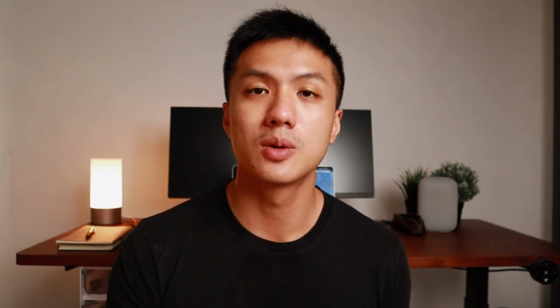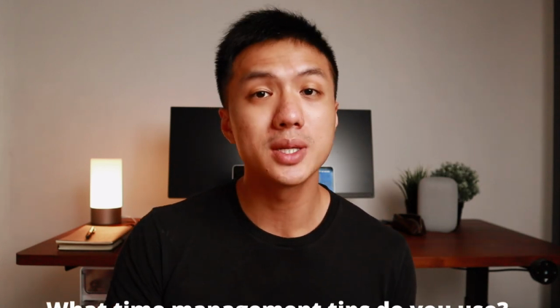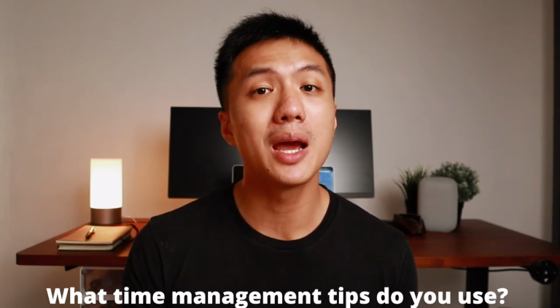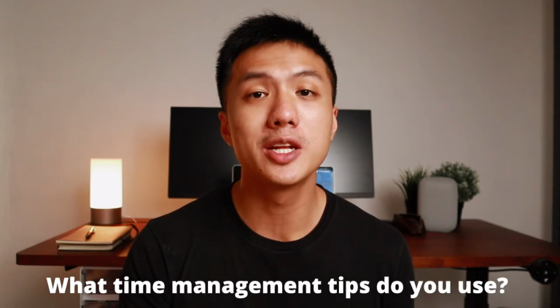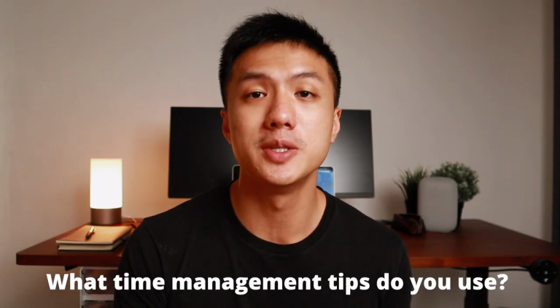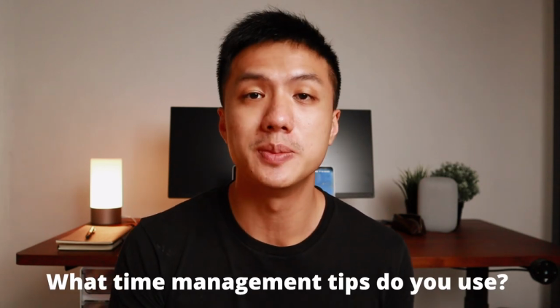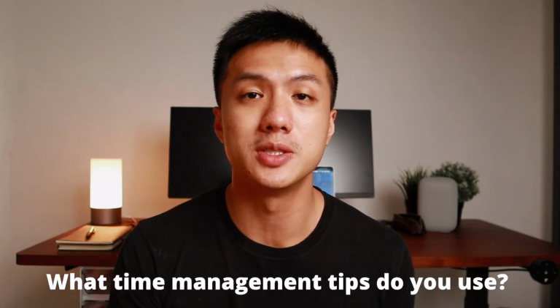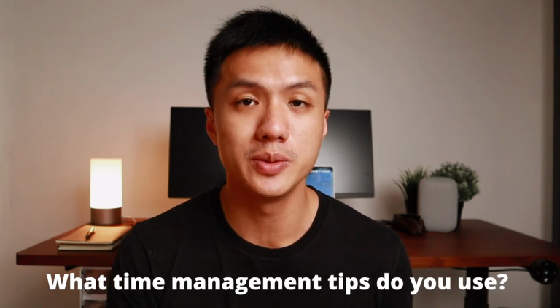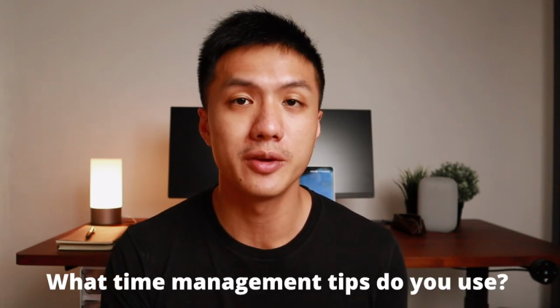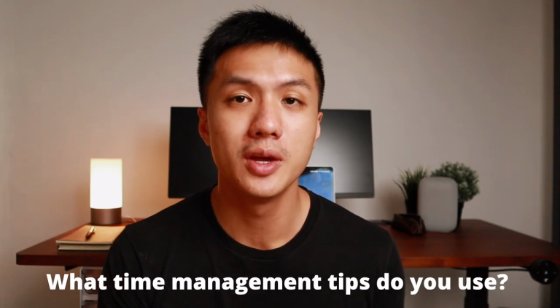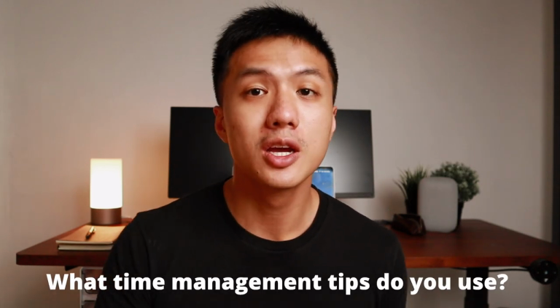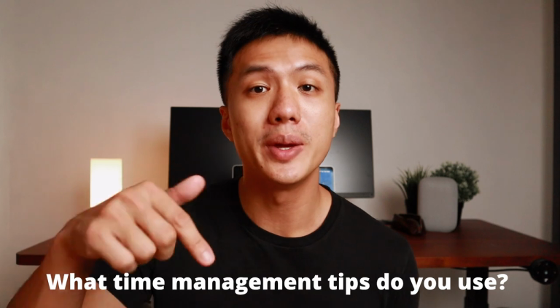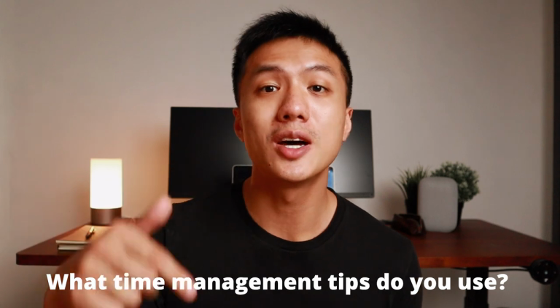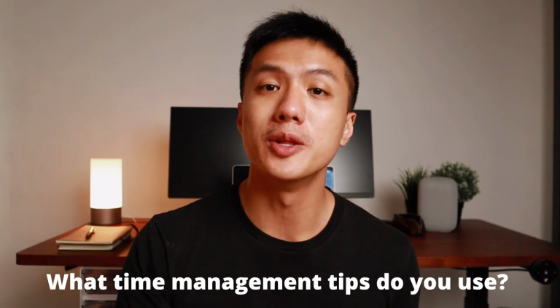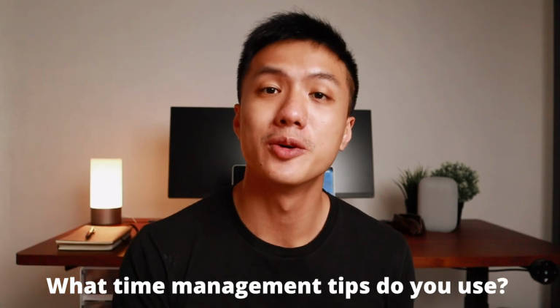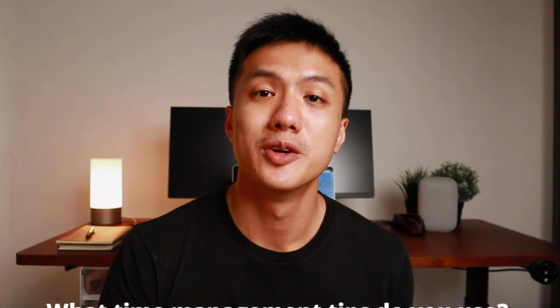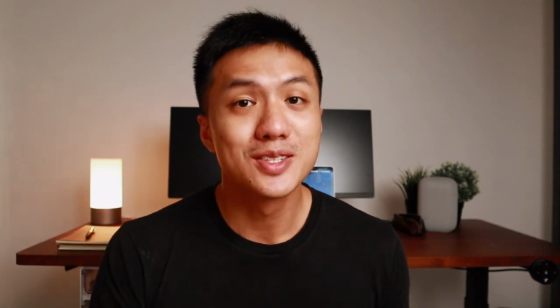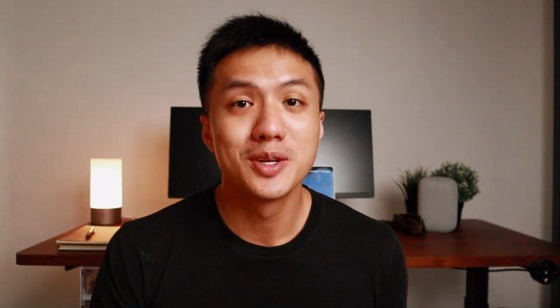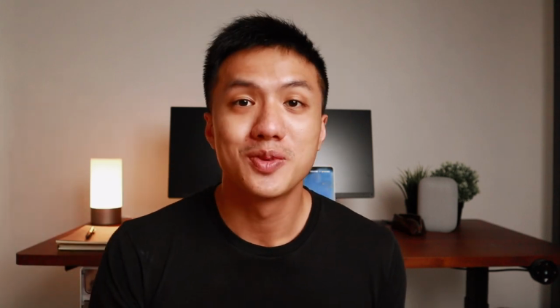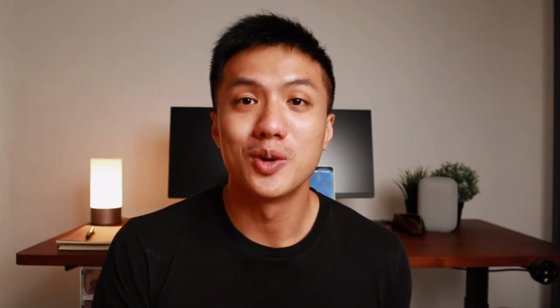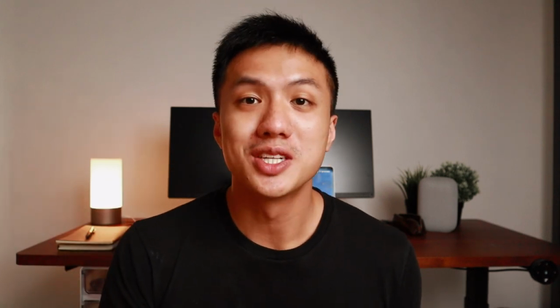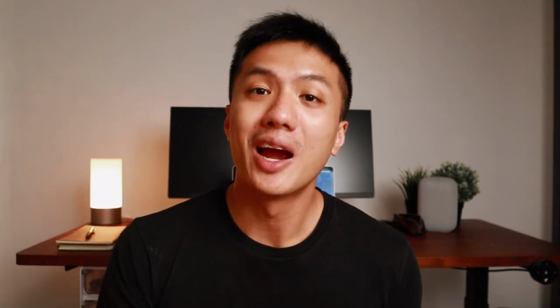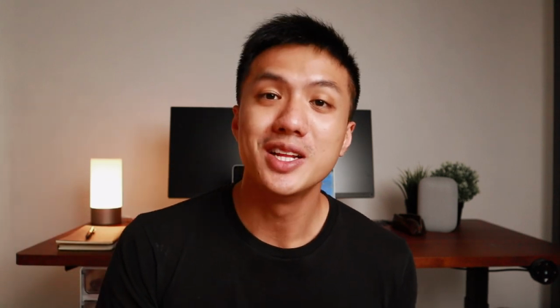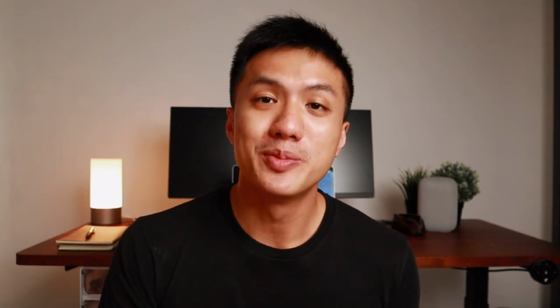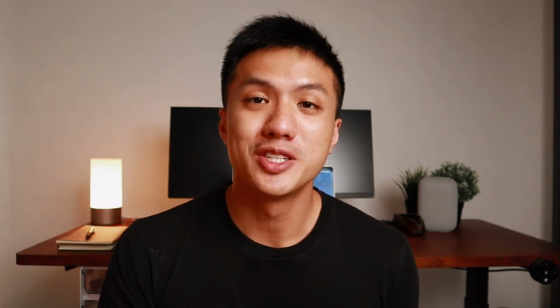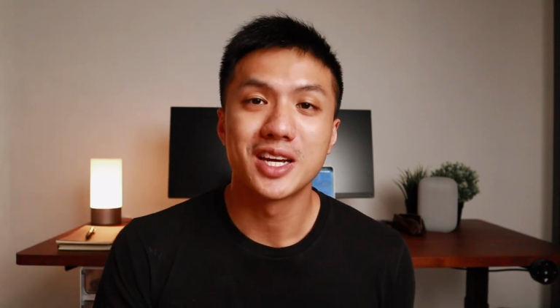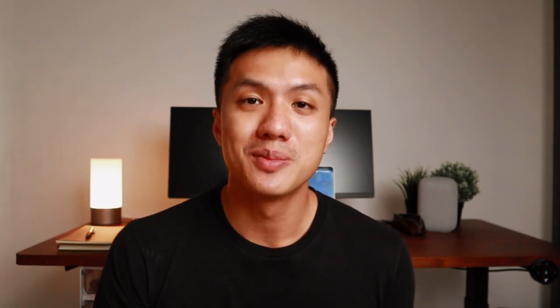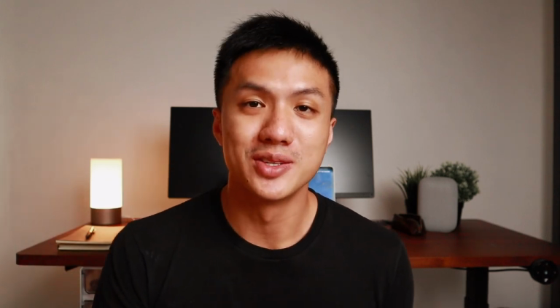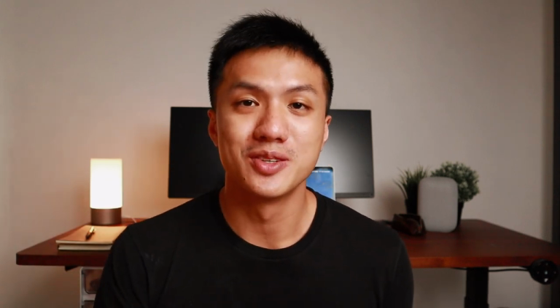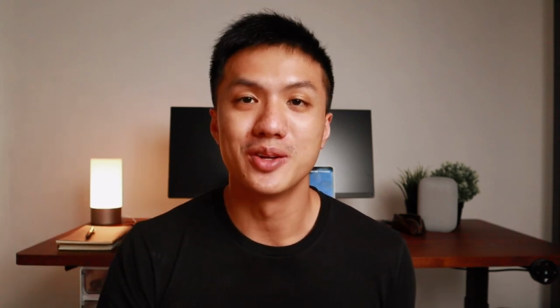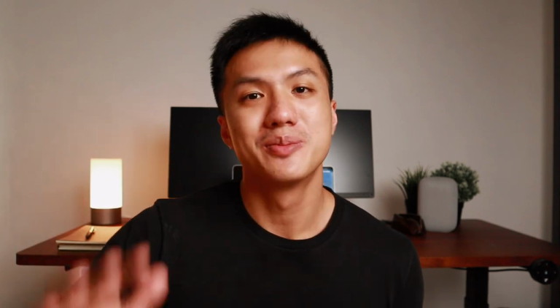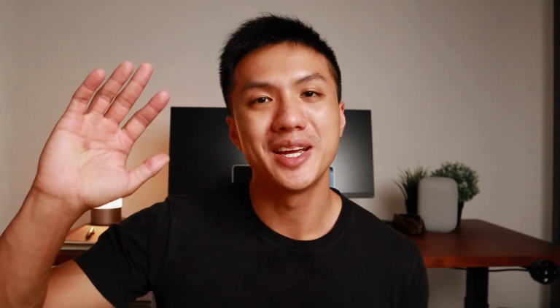So what time management tips do you have? Comment down below. Thank you so much for watching — I really appreciate your time. See you around!